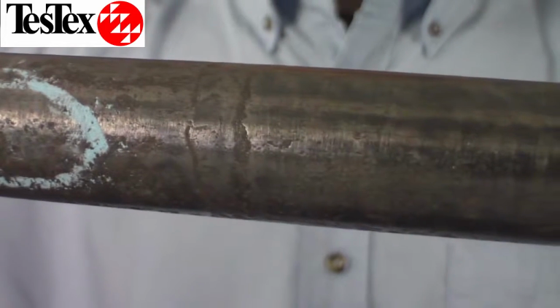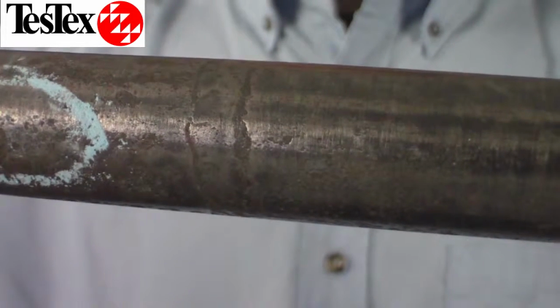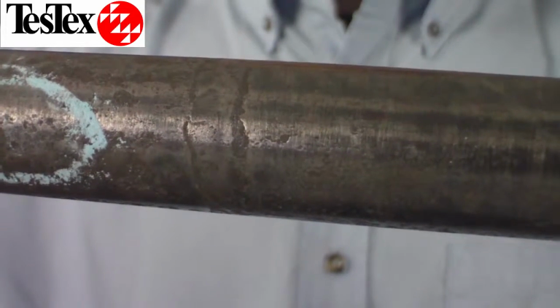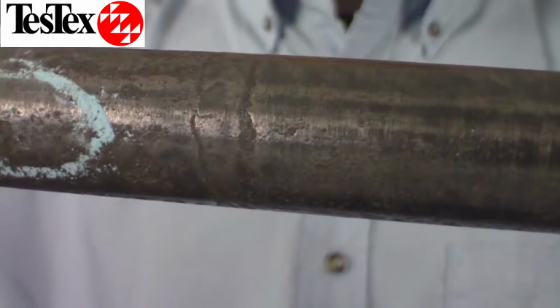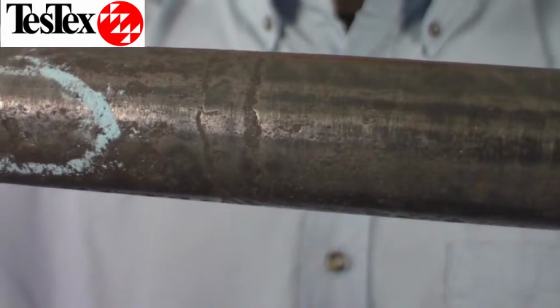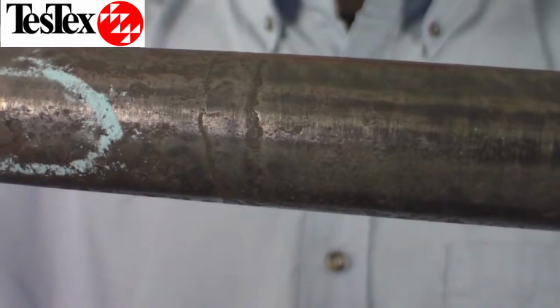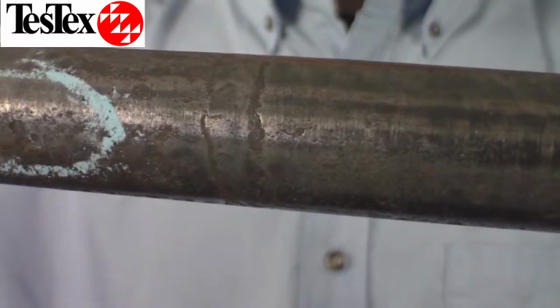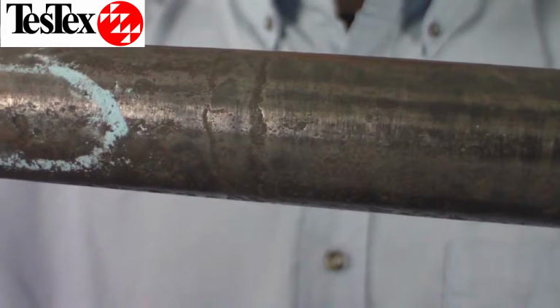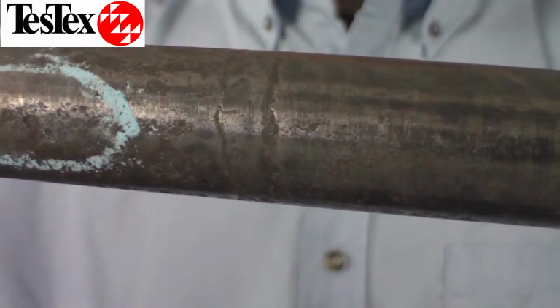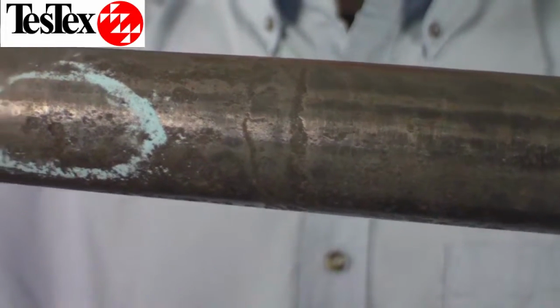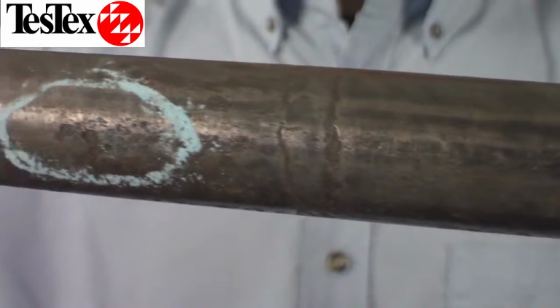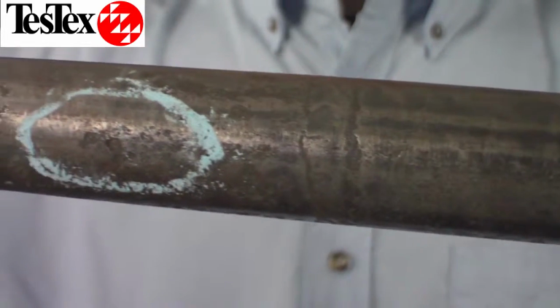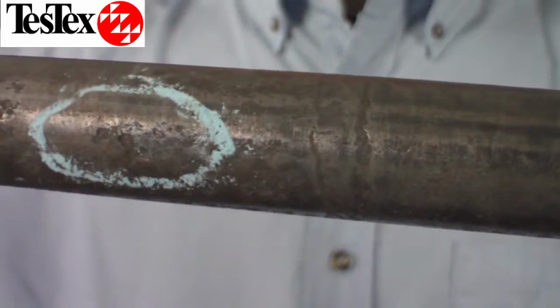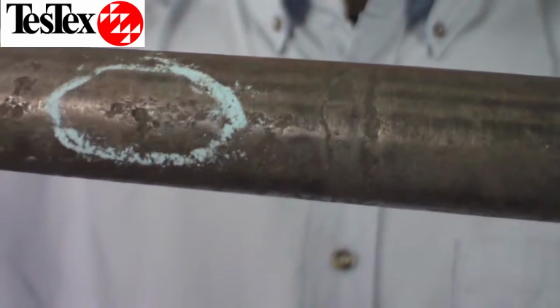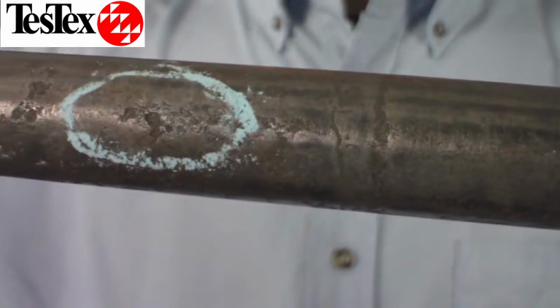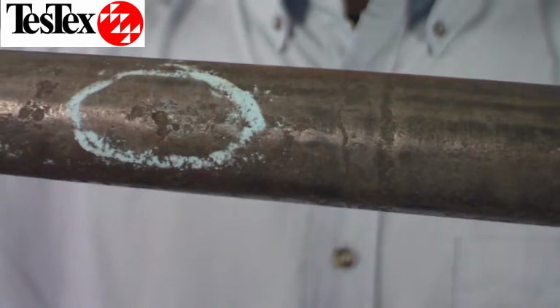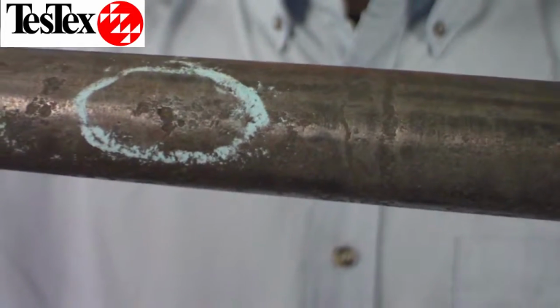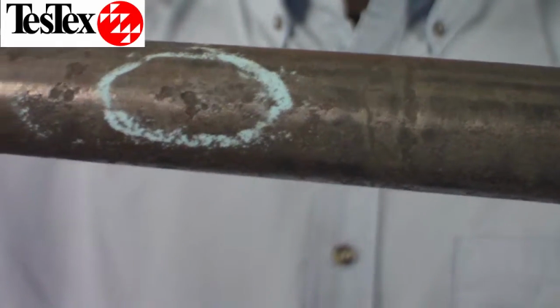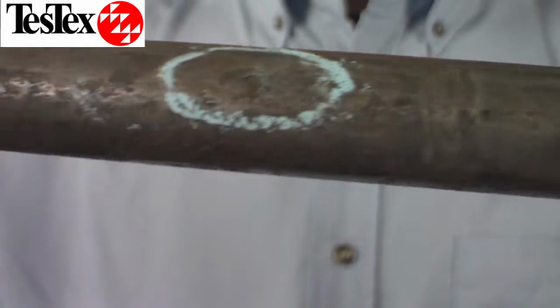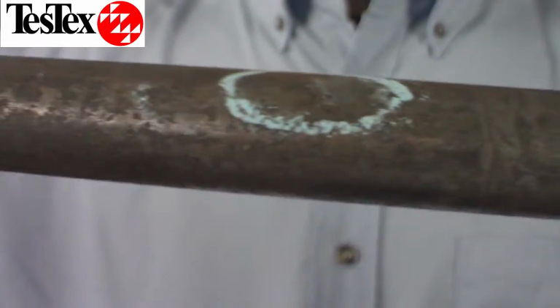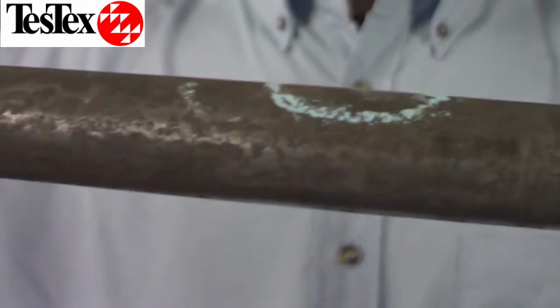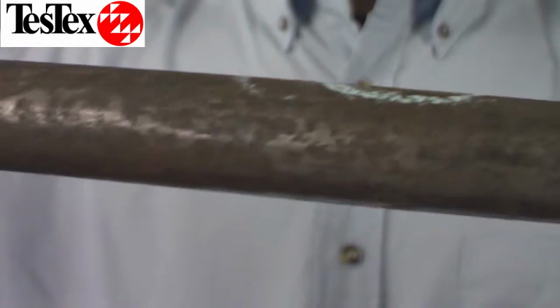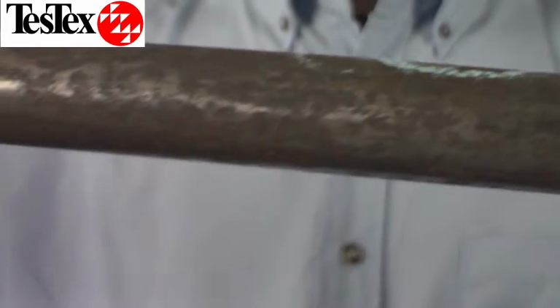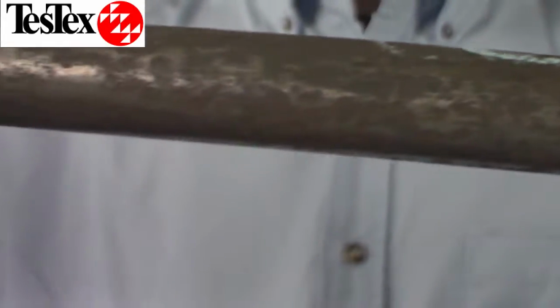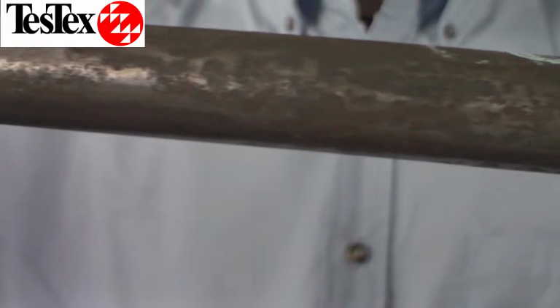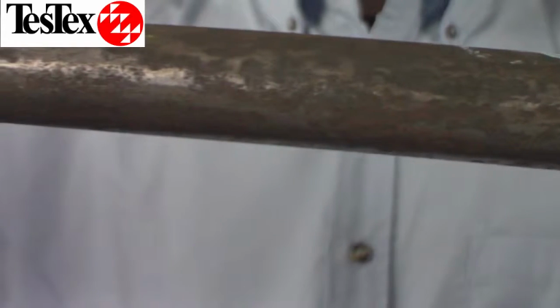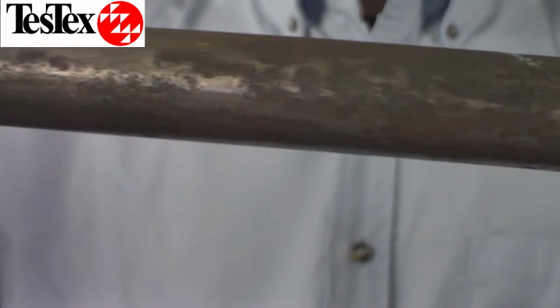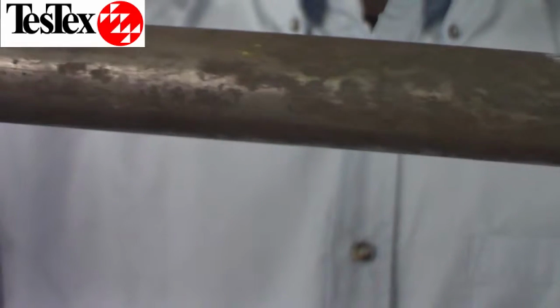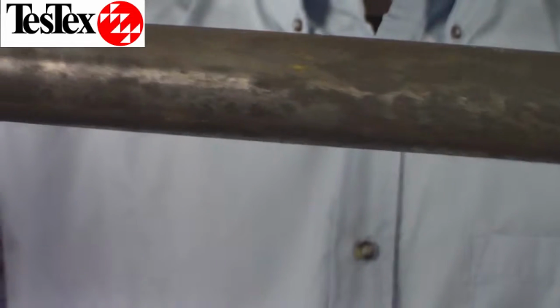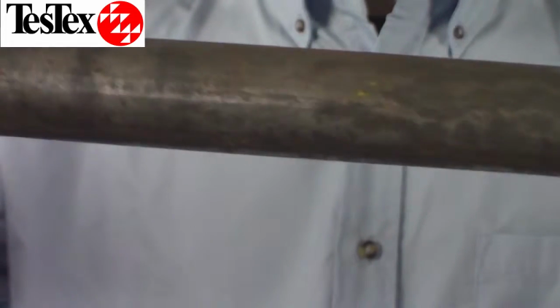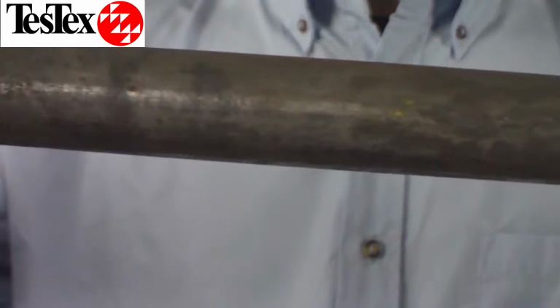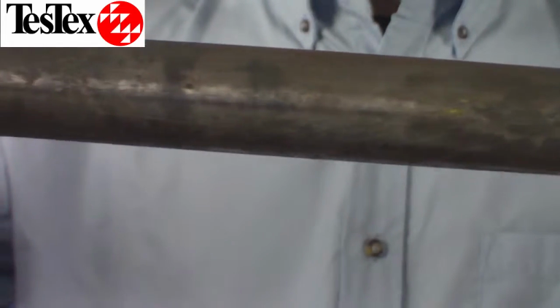You can even see some baffle cutting here. As you can see, it has a number of OD flaws that are visible.